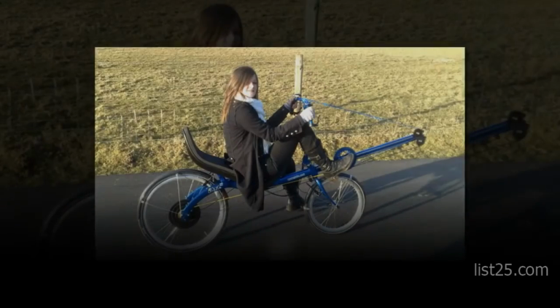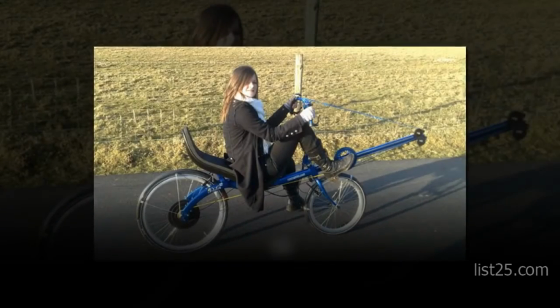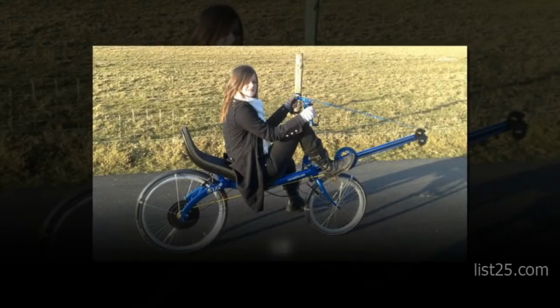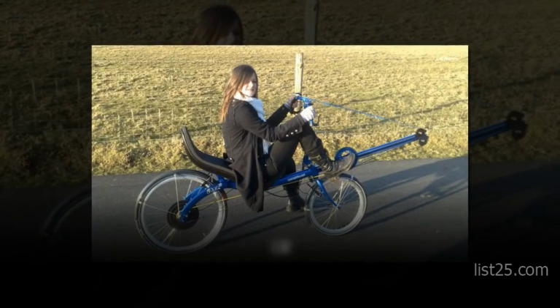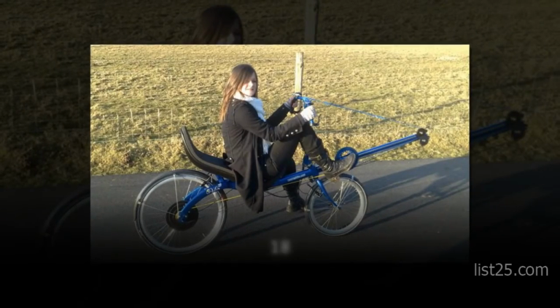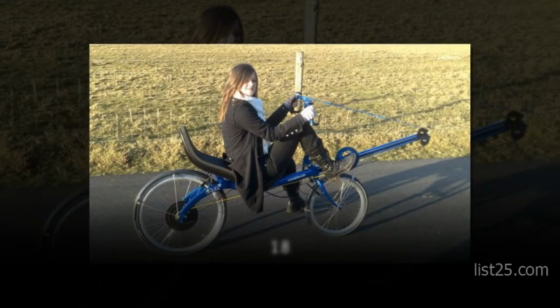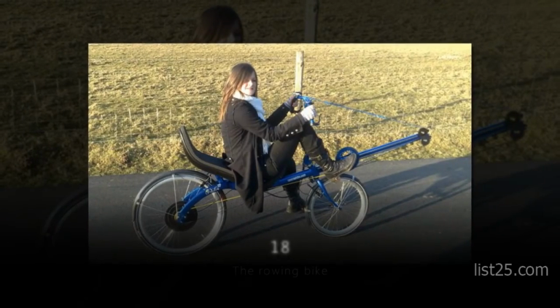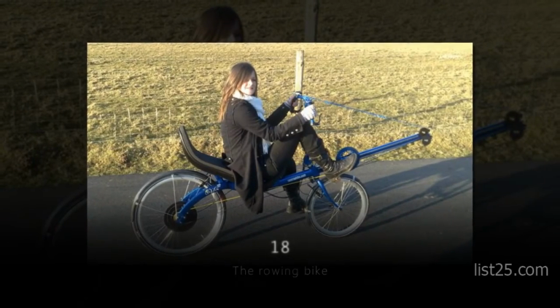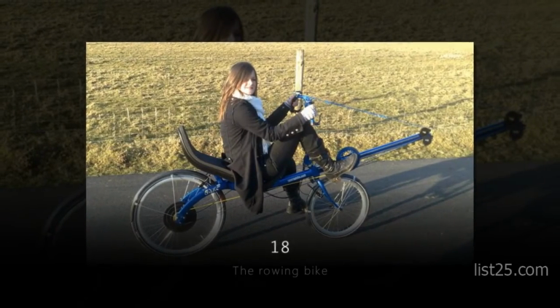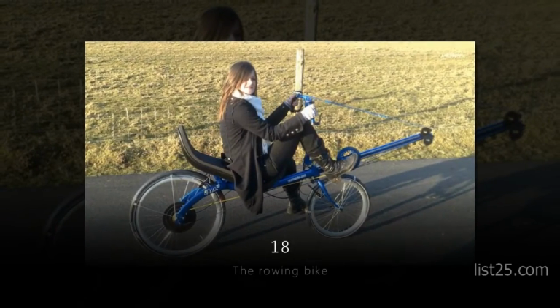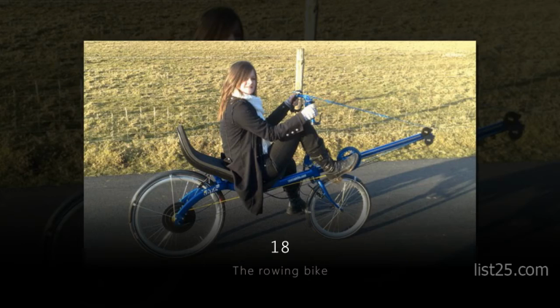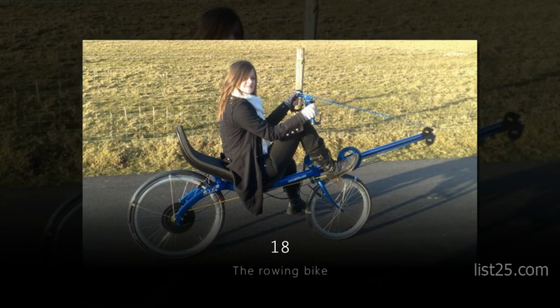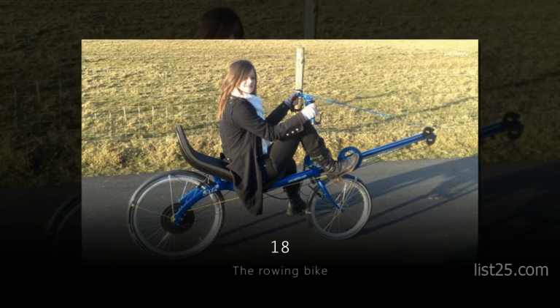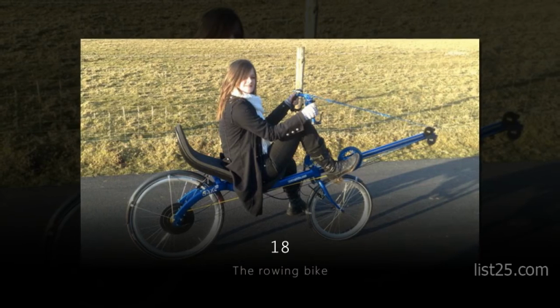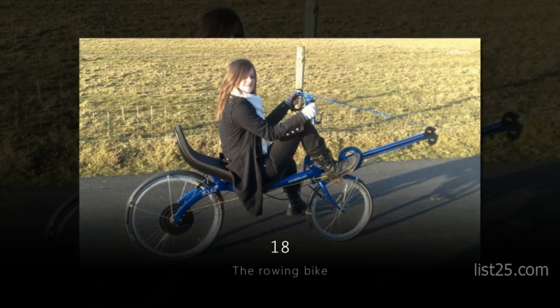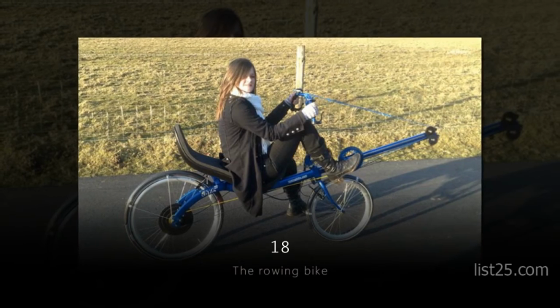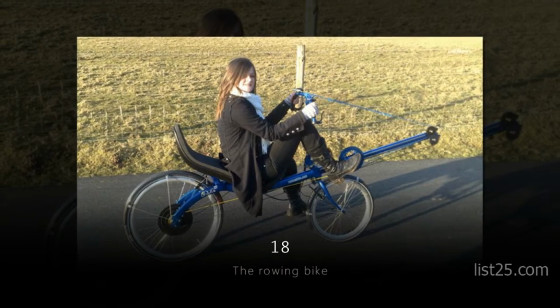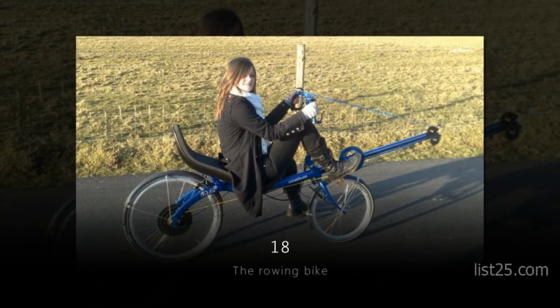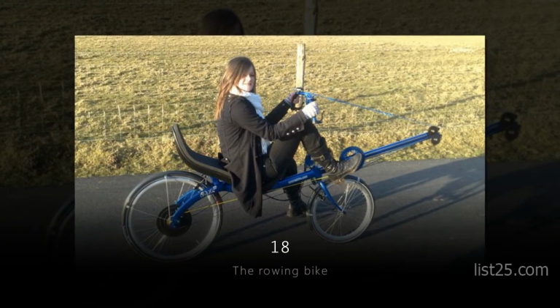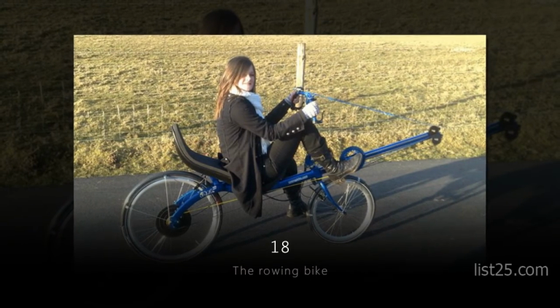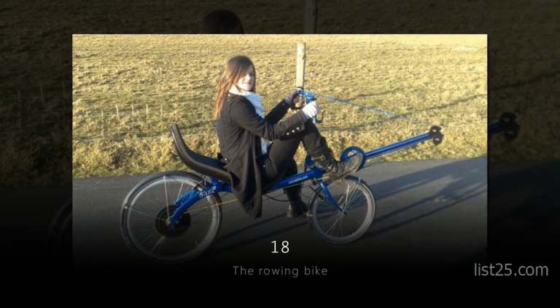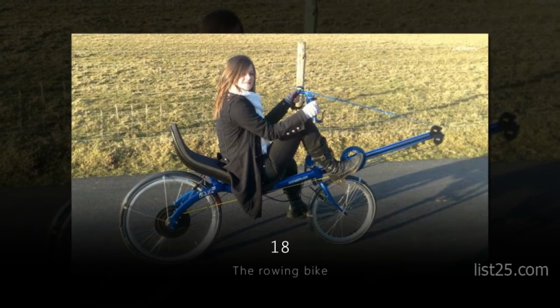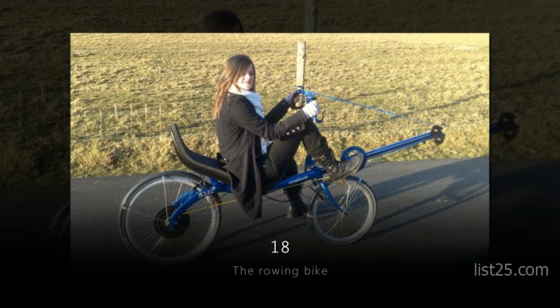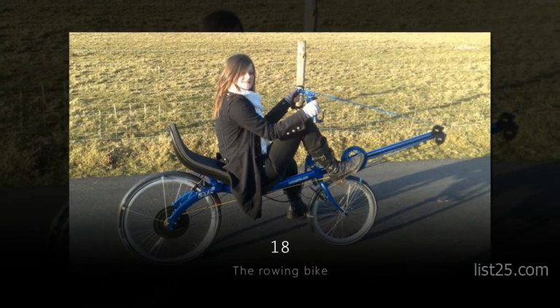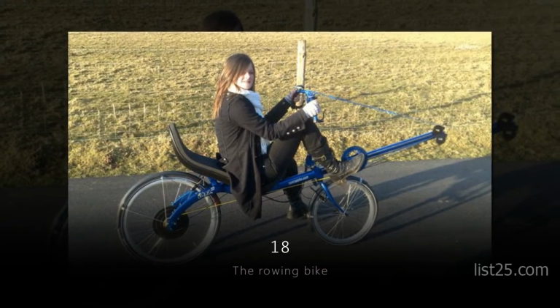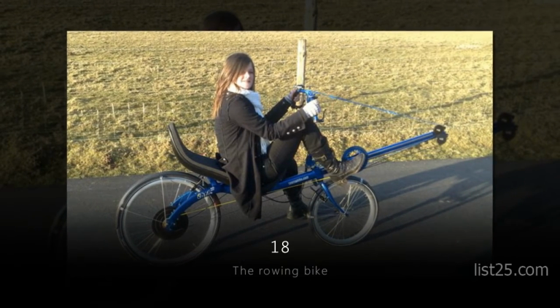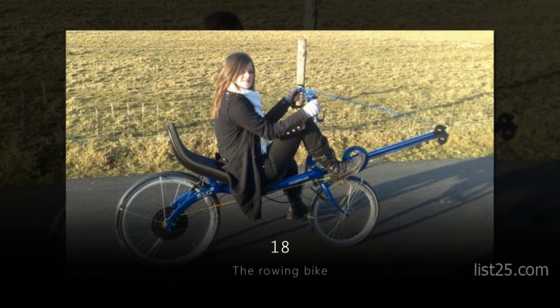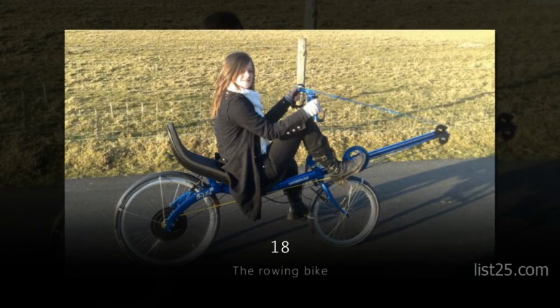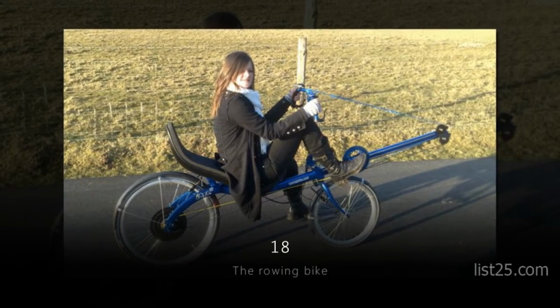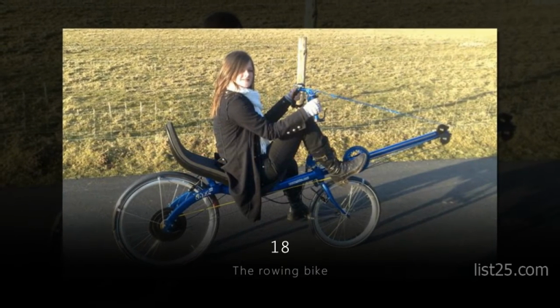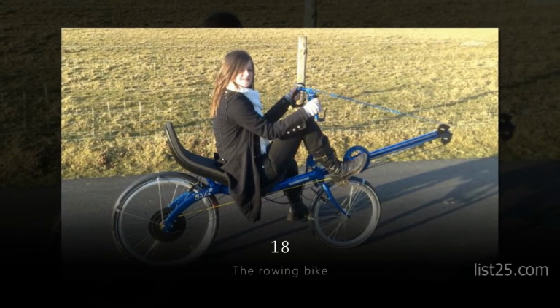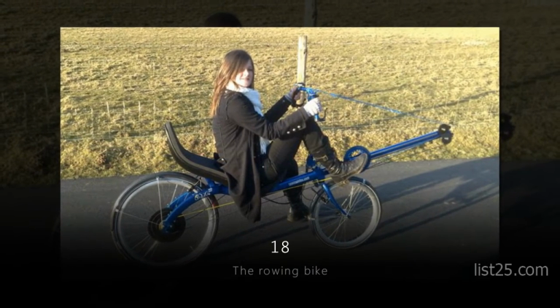Number 18: the Rowing Bike. Row, row, row your bike, gently down the road.